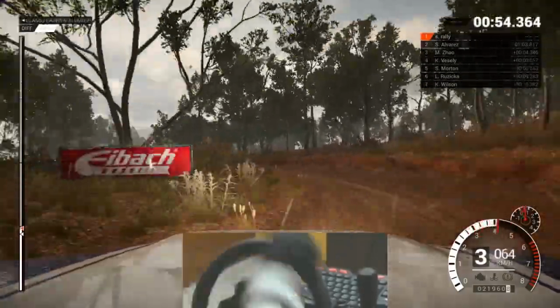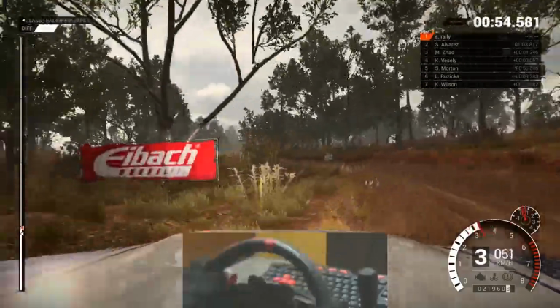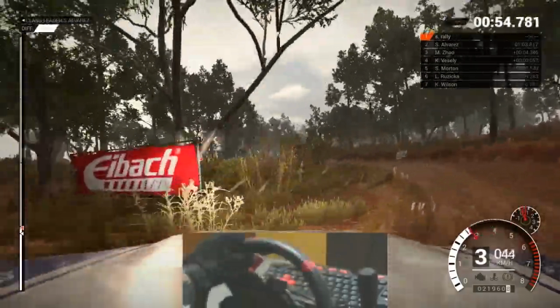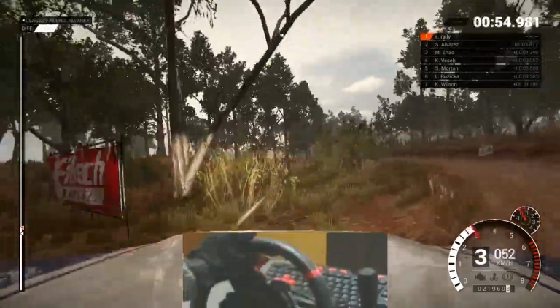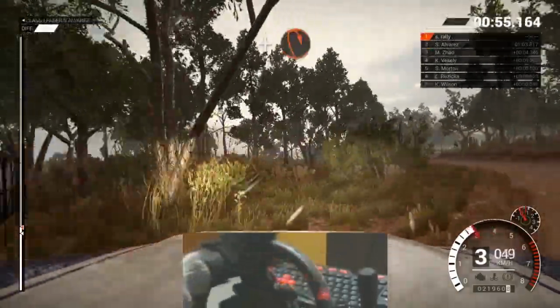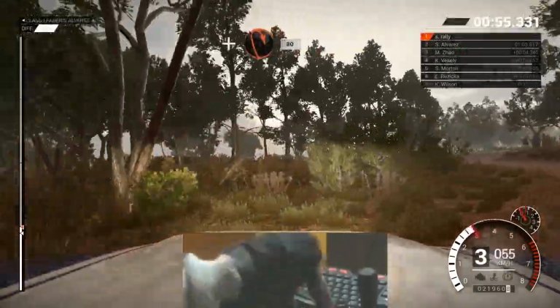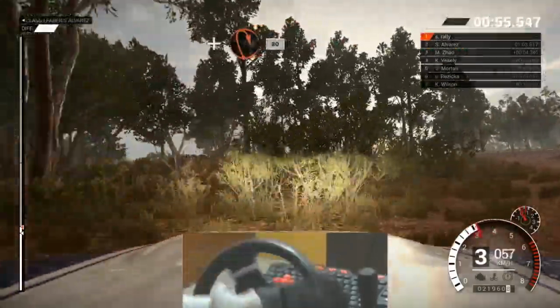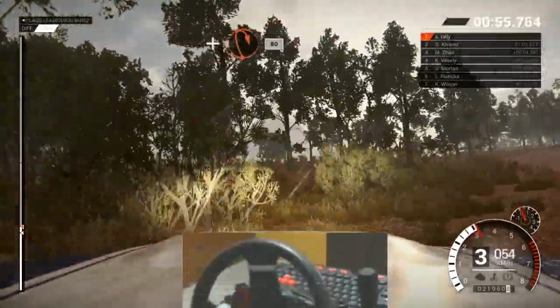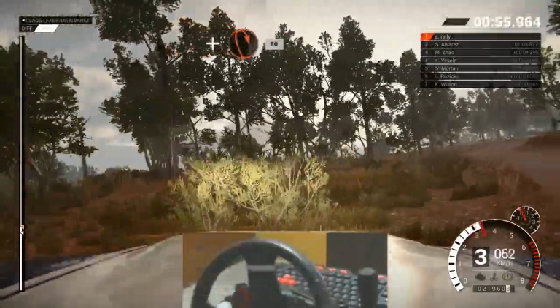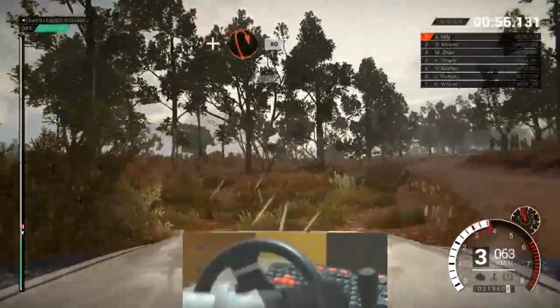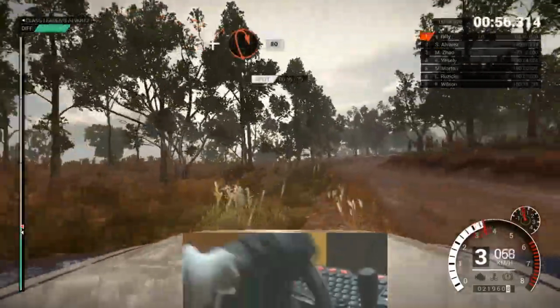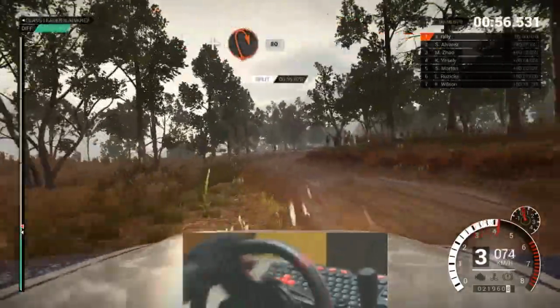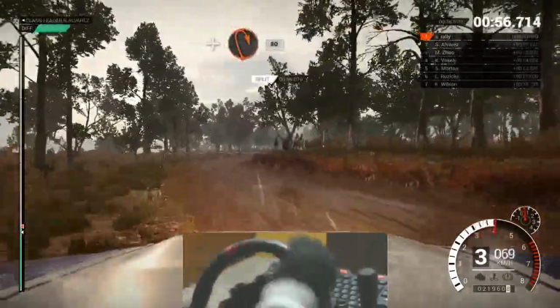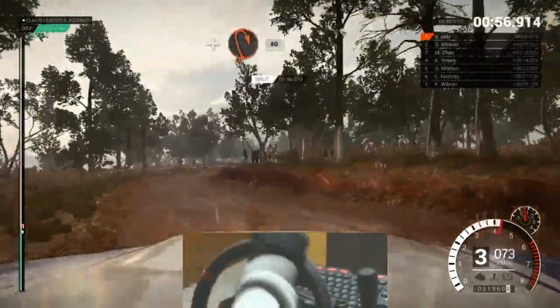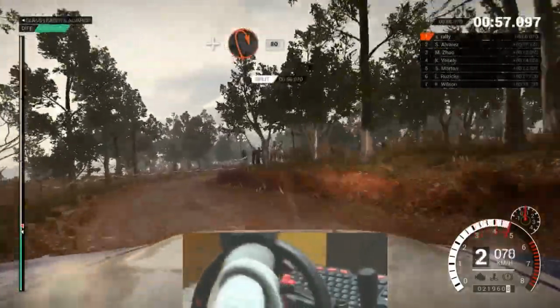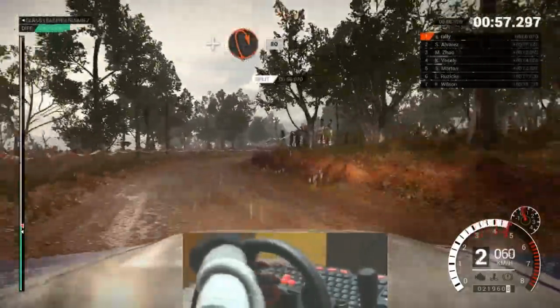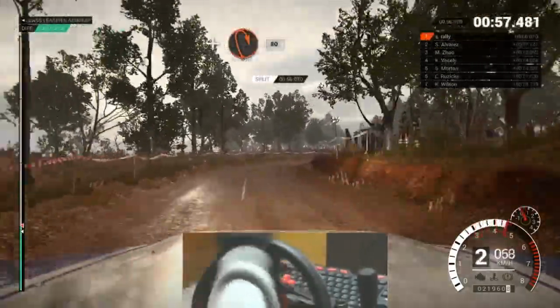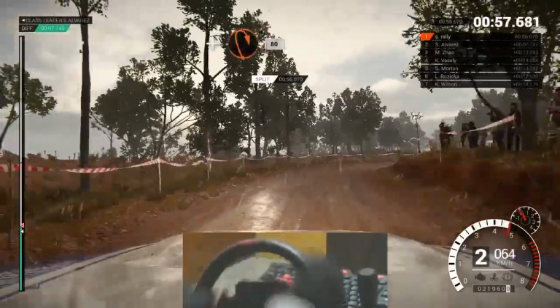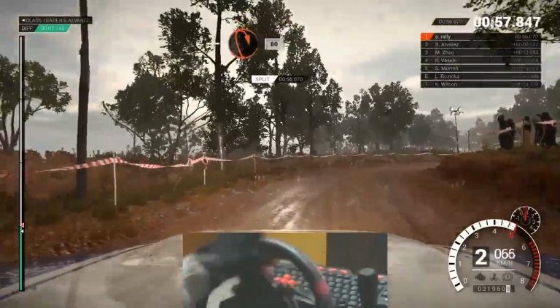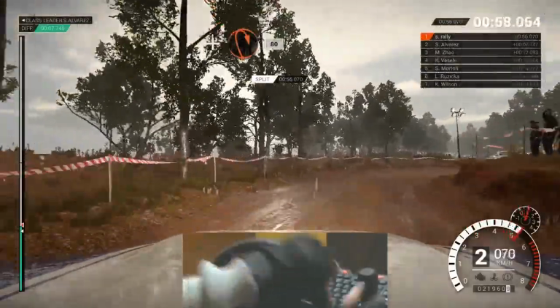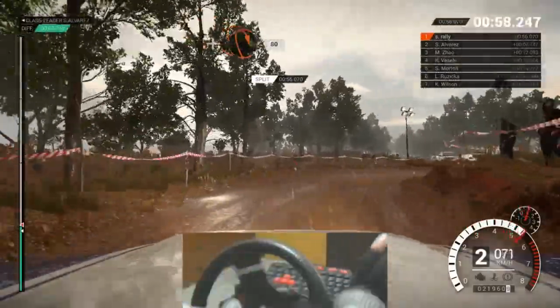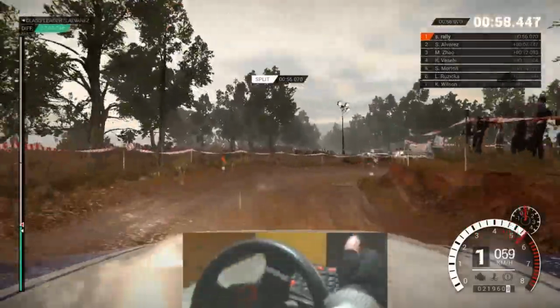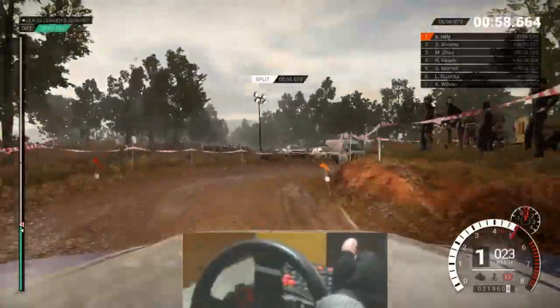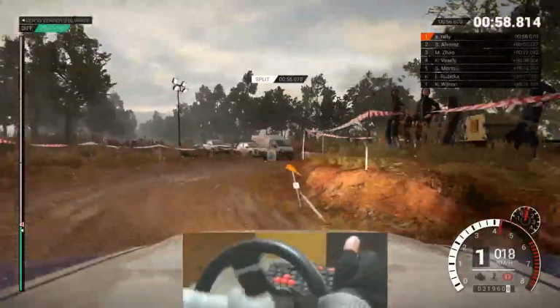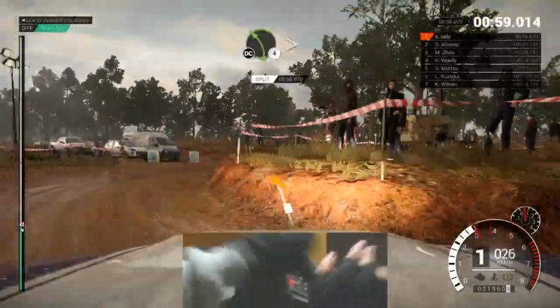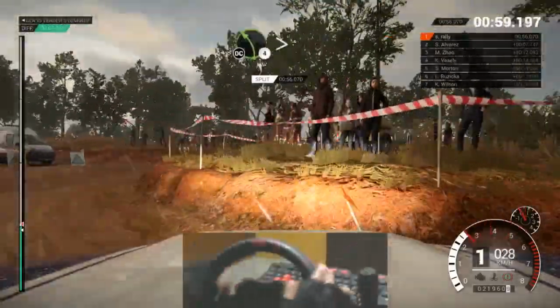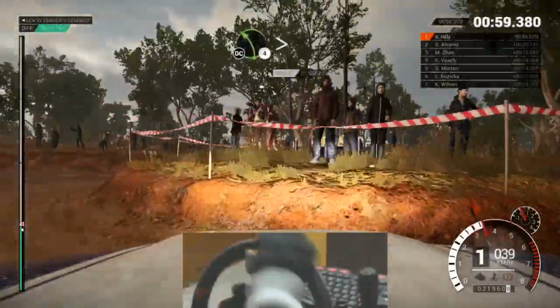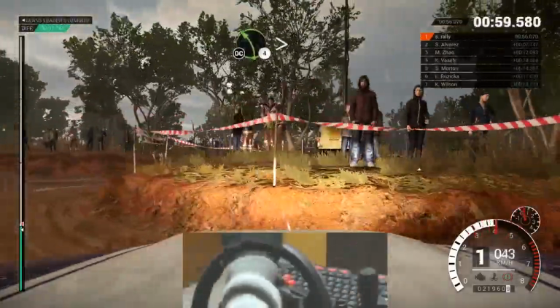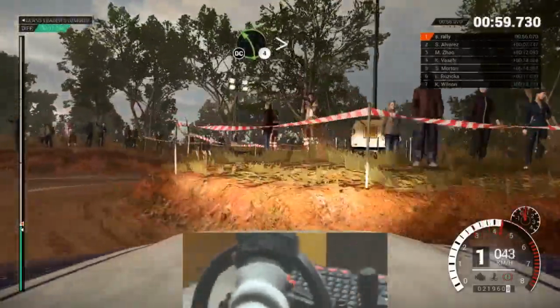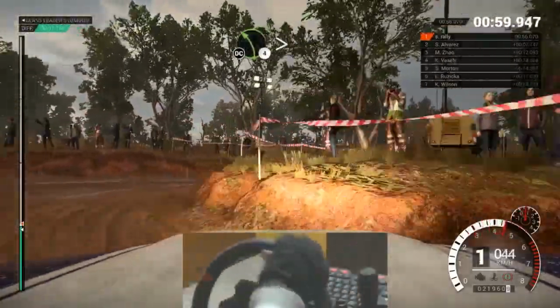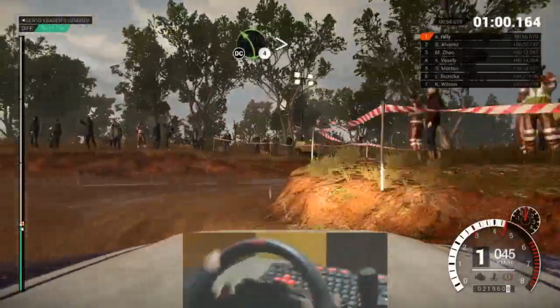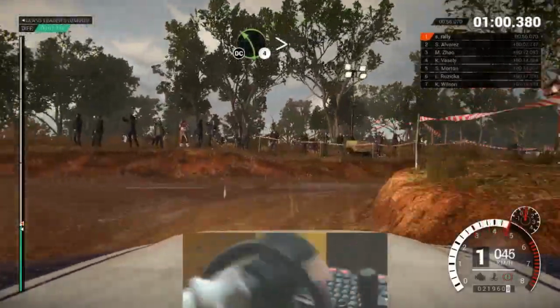And turn. Open hairpin right. 80. Left 4 tightens, don't cut.